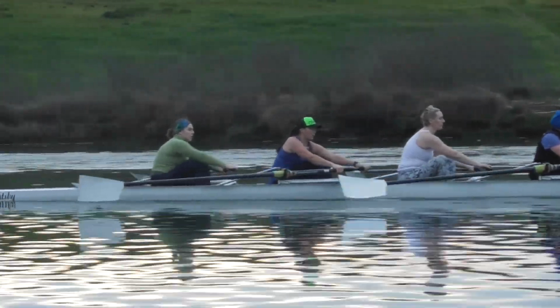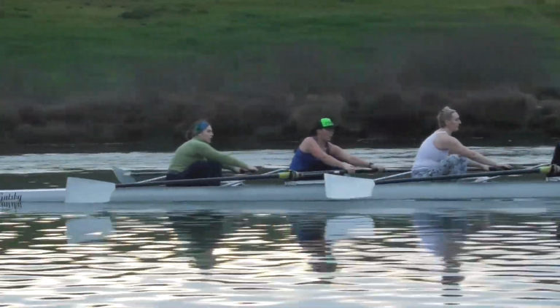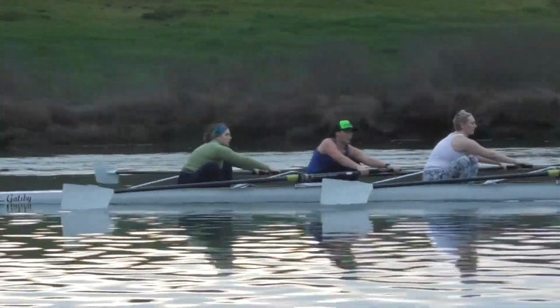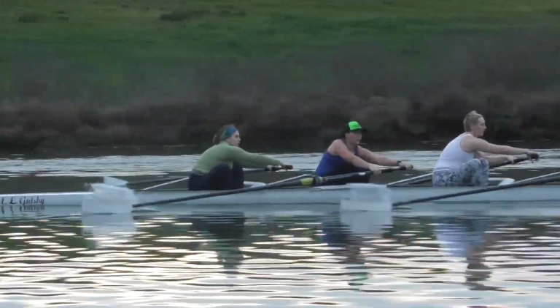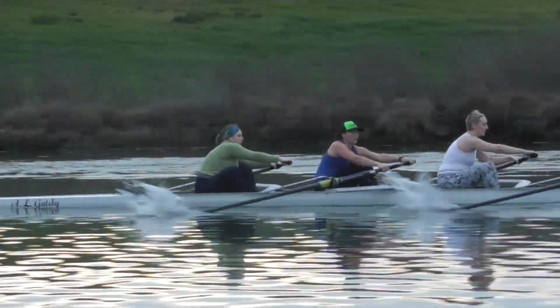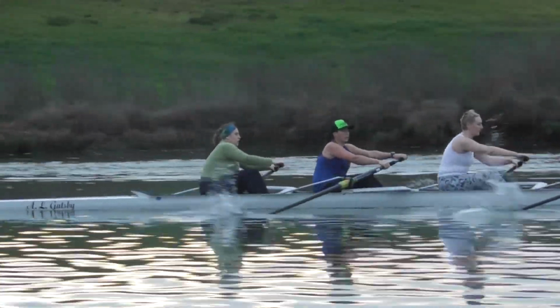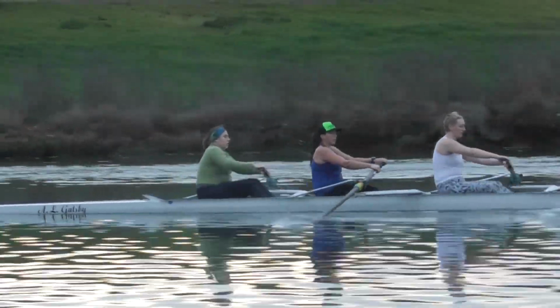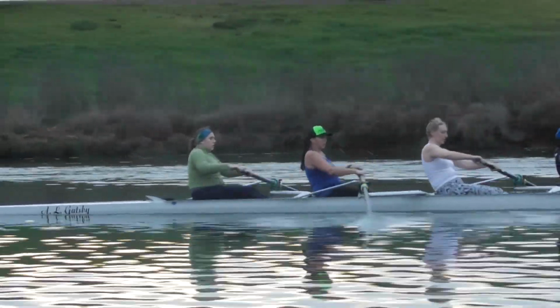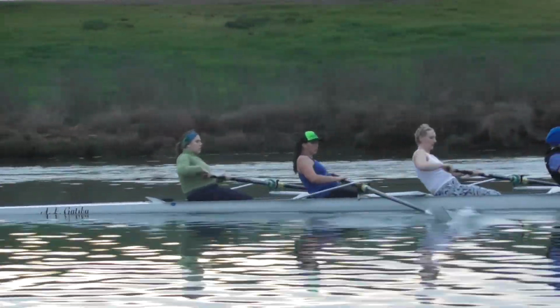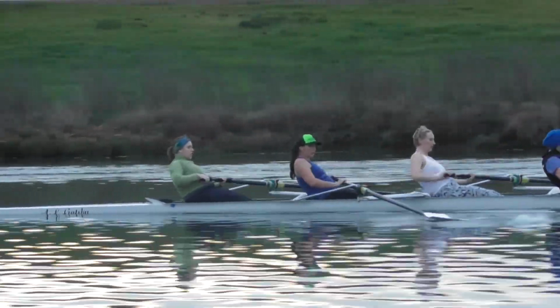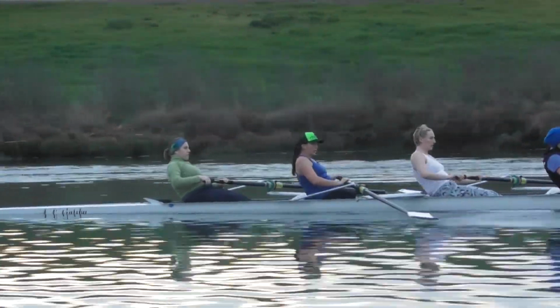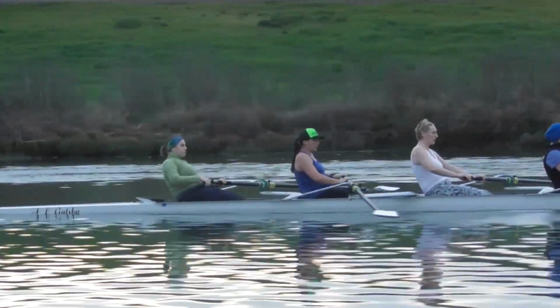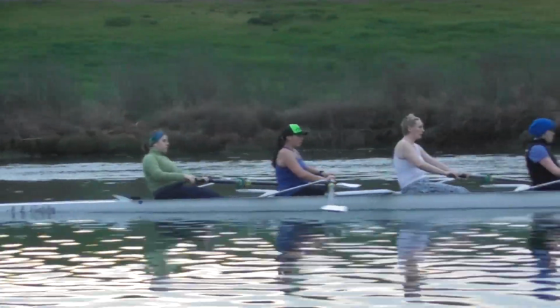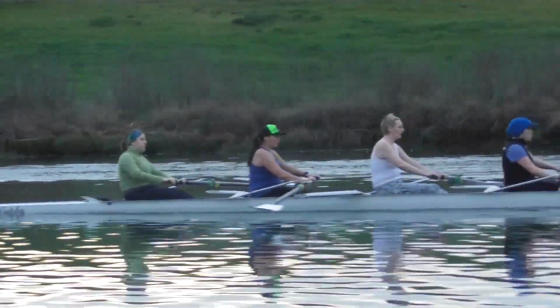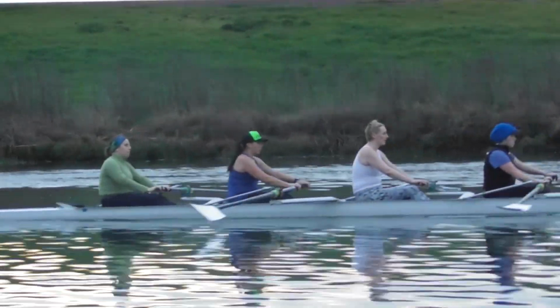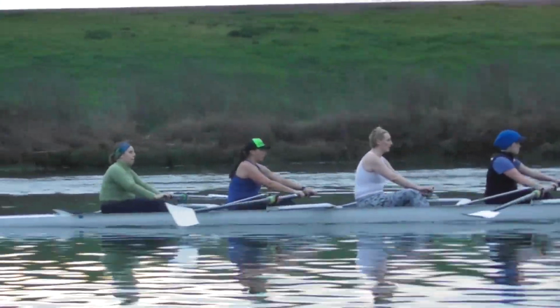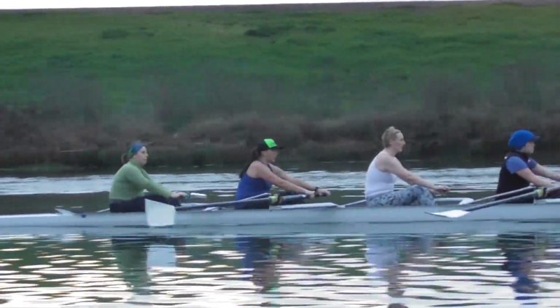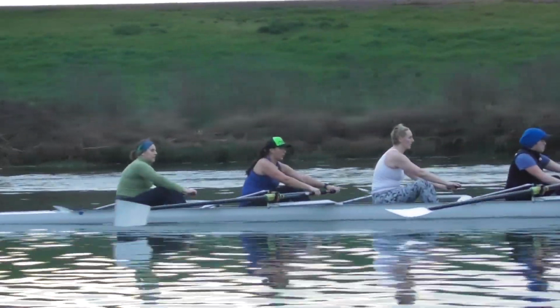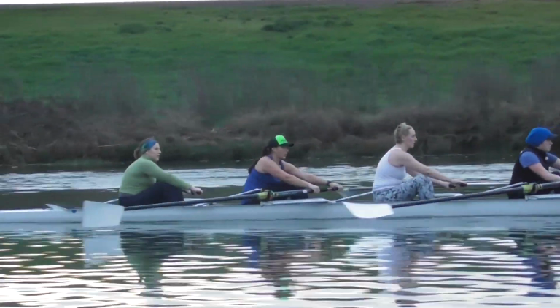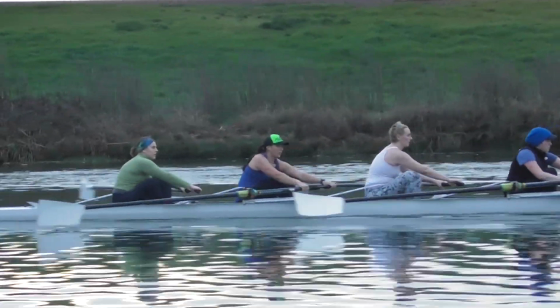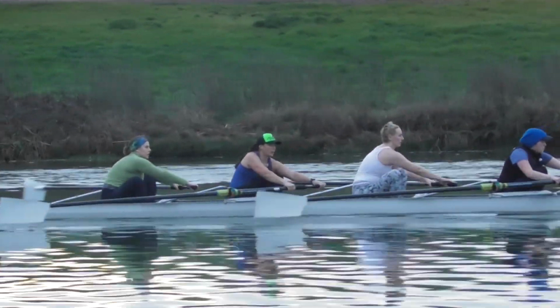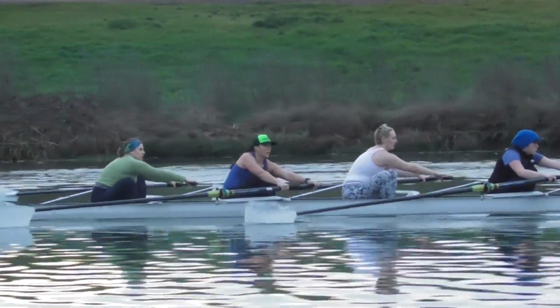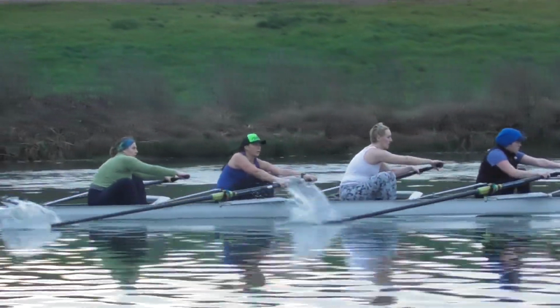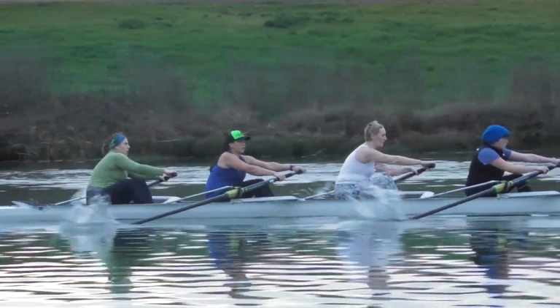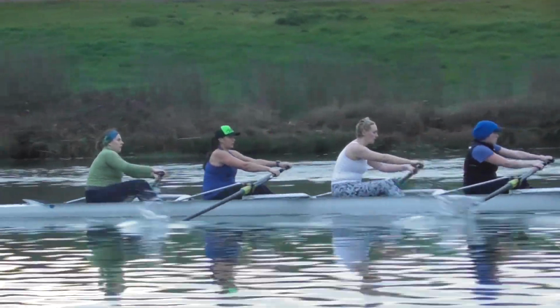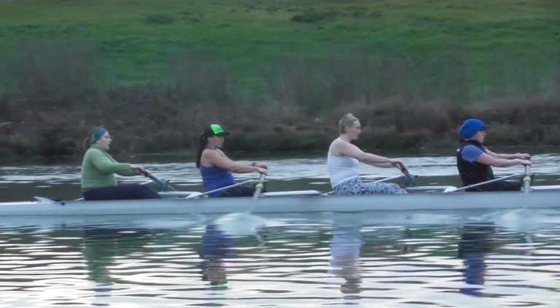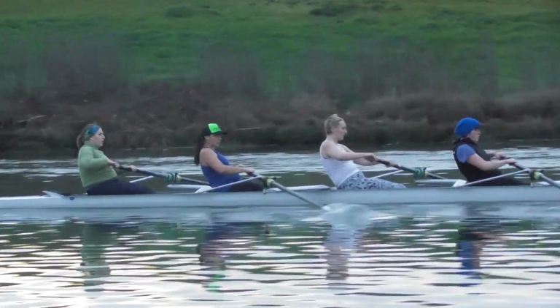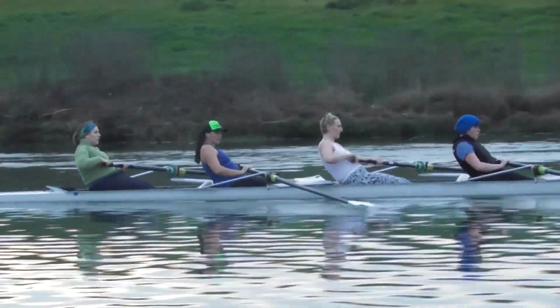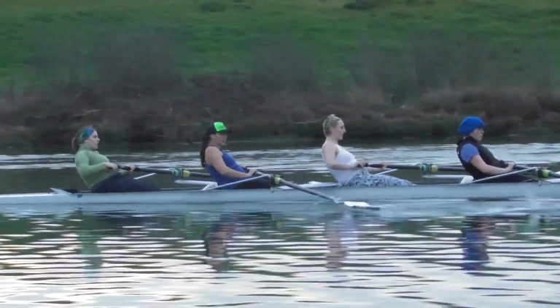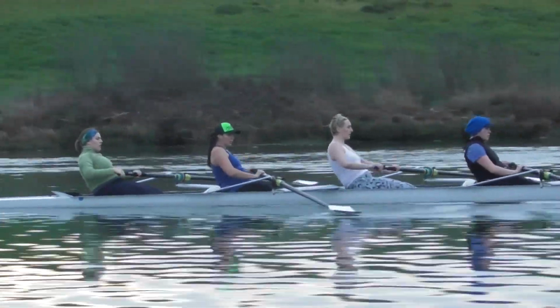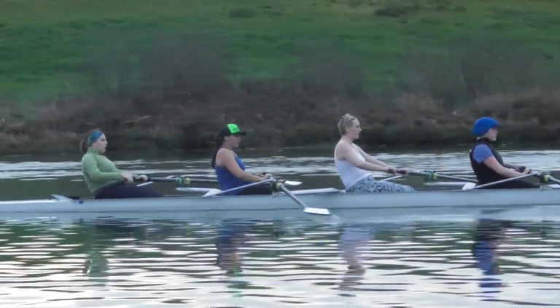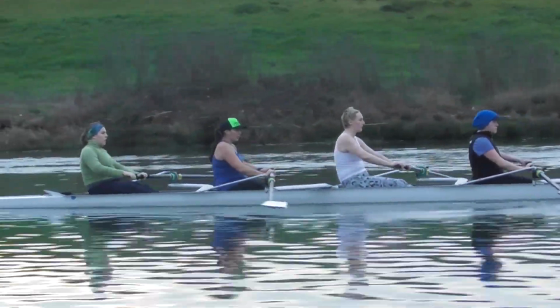Elbow's up, outside elbow's up, outside elbow's level. Just a nice smooth arc with that outside elbow. Don't flap it down.